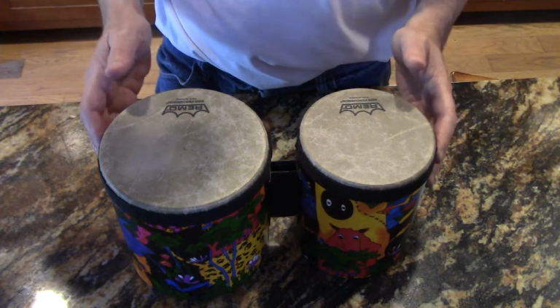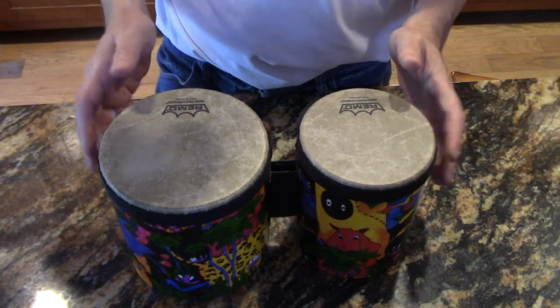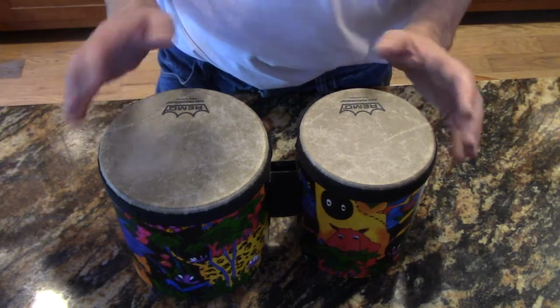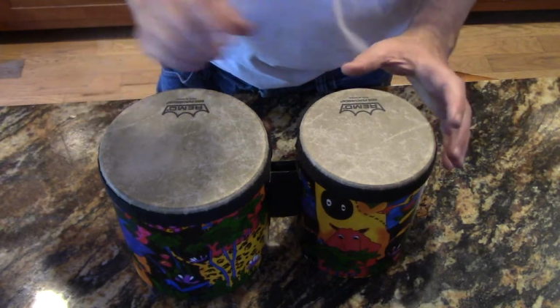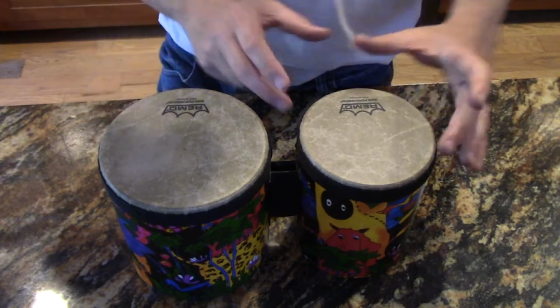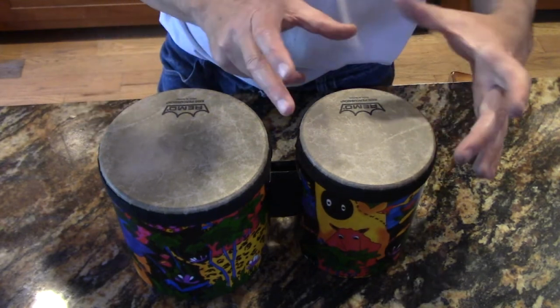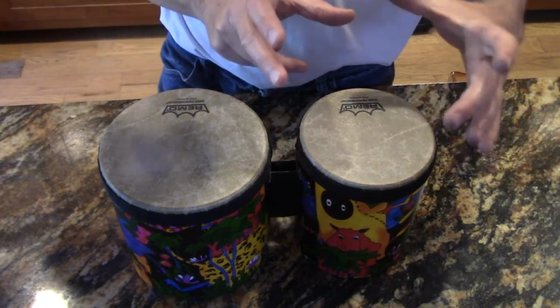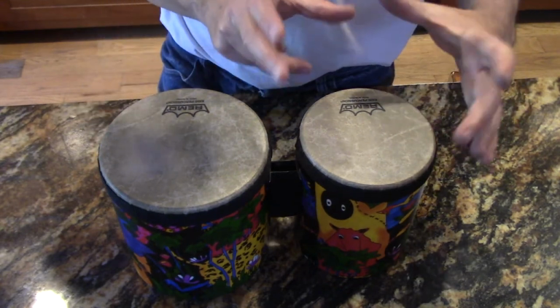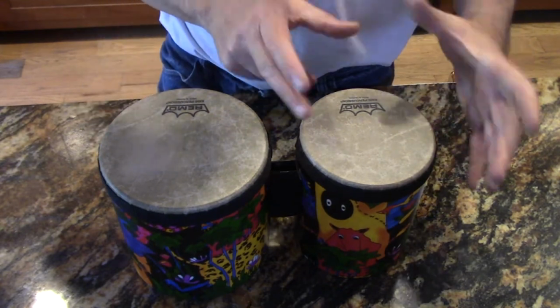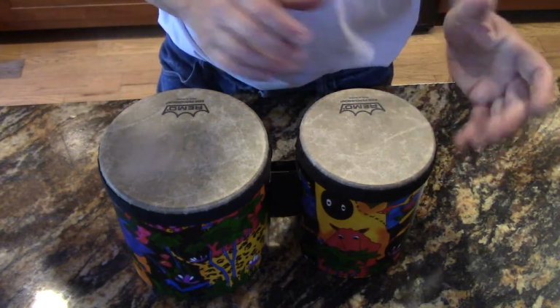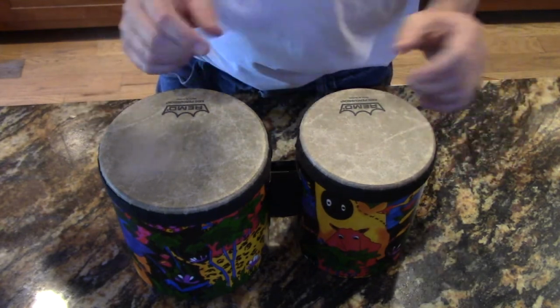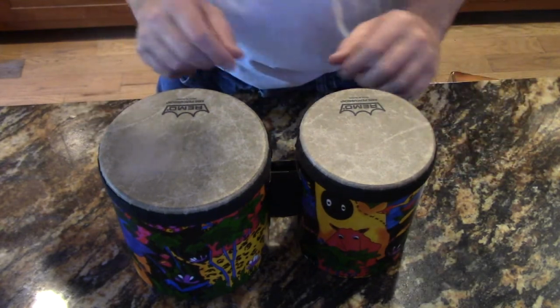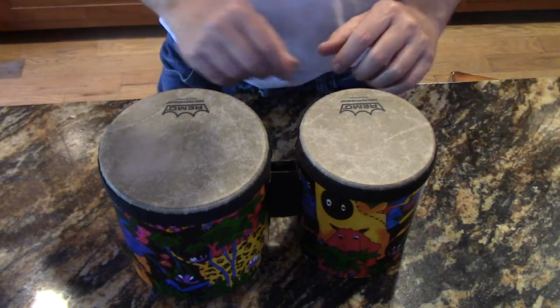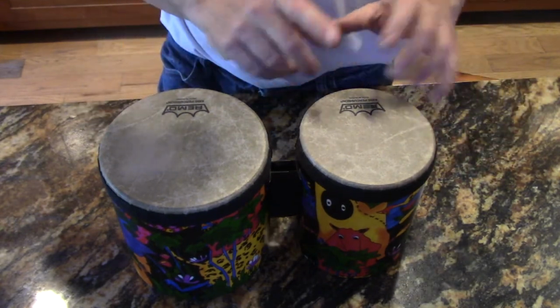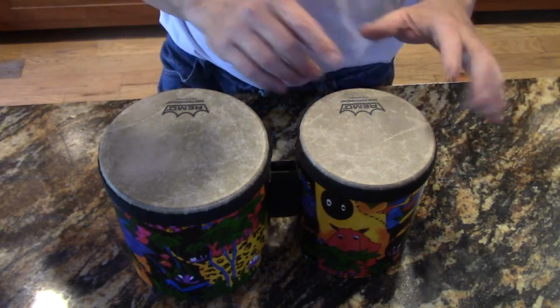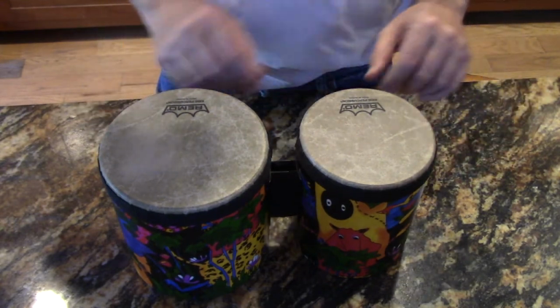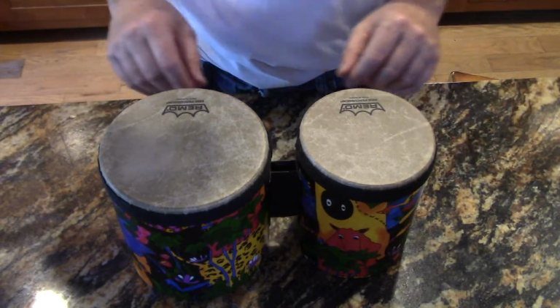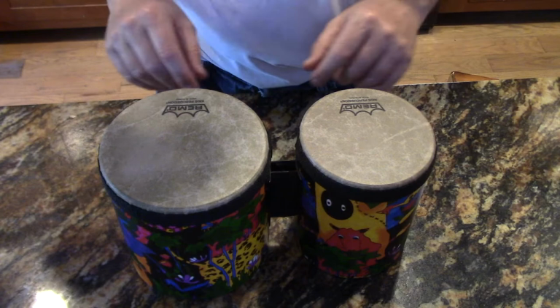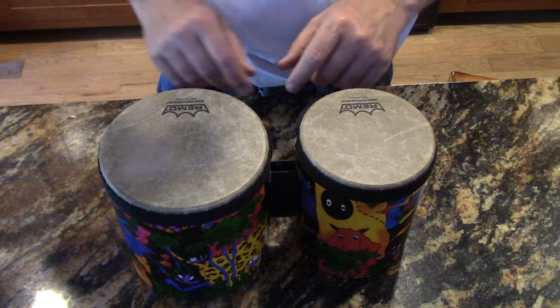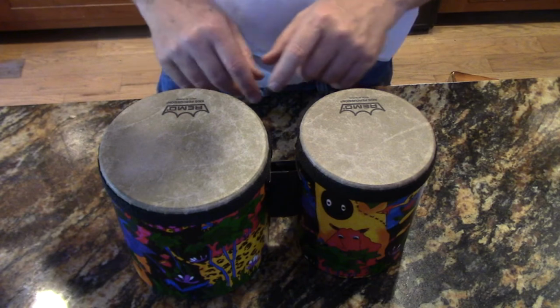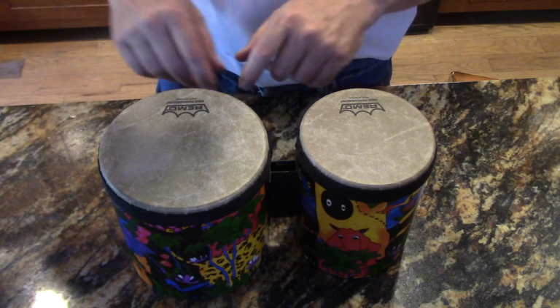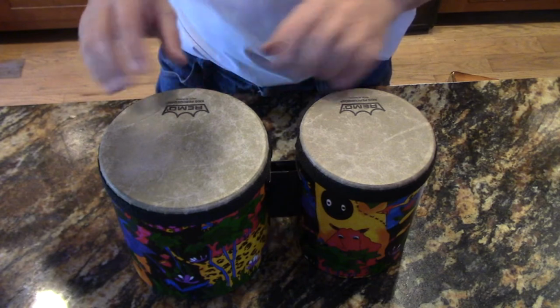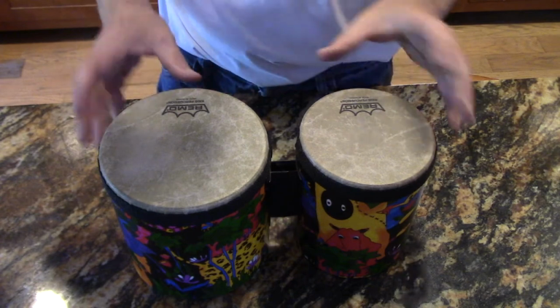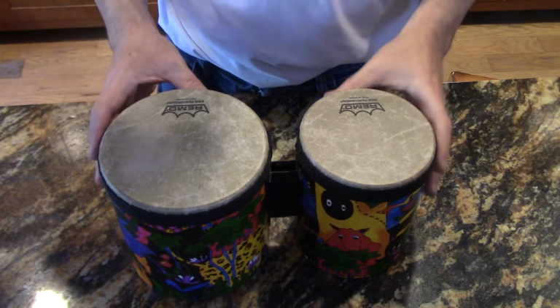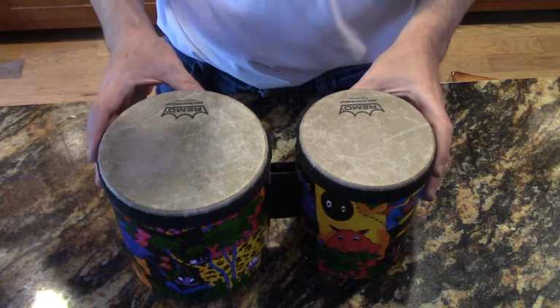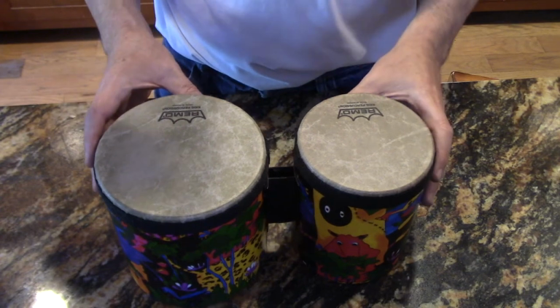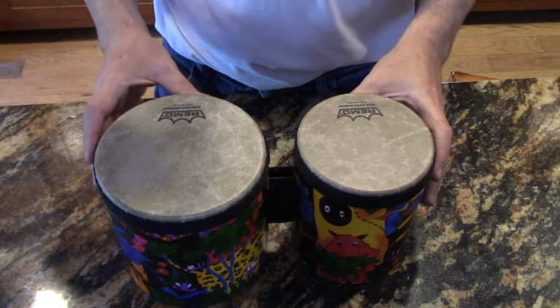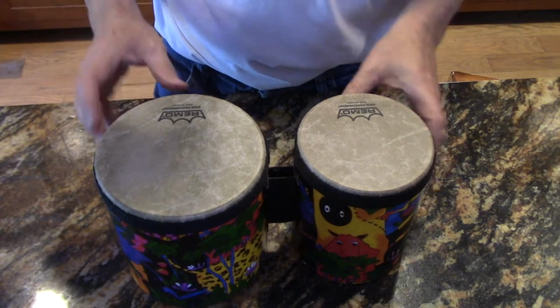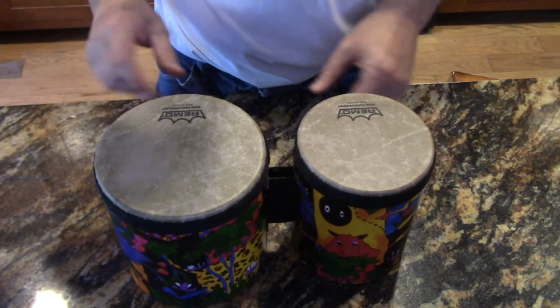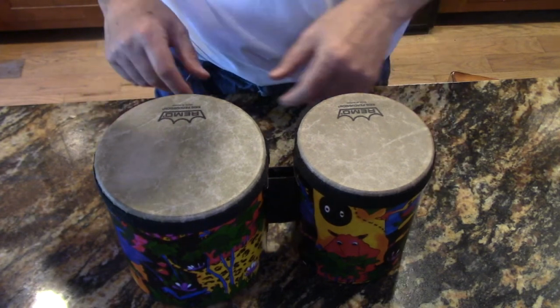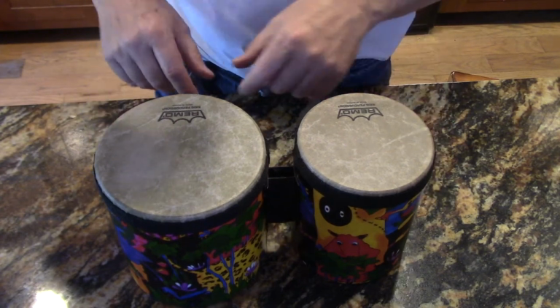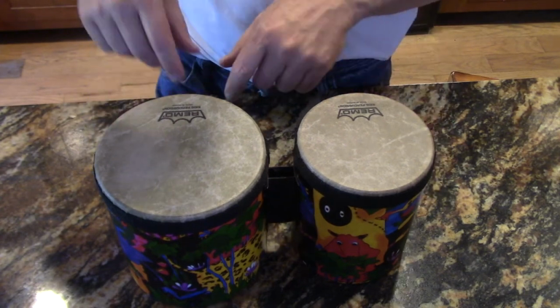So we have a smaller one and a bigger one — small one on the left — and then you can get a feel for what they sound like.